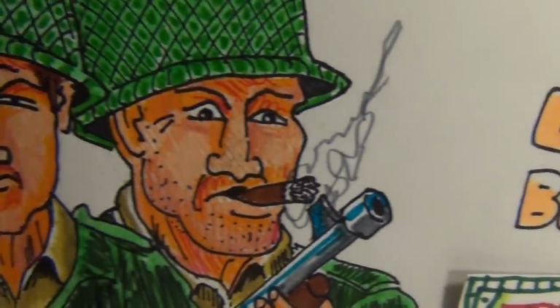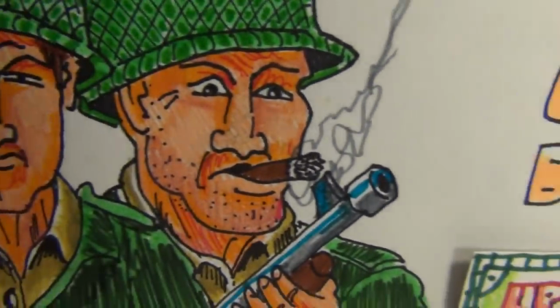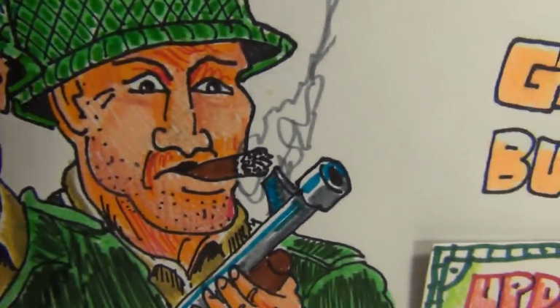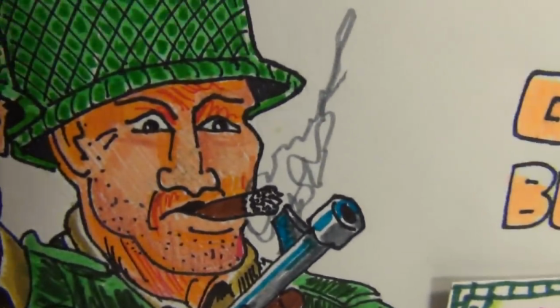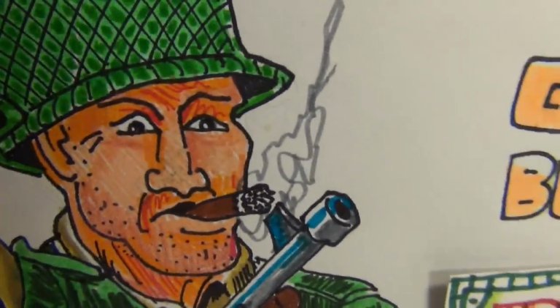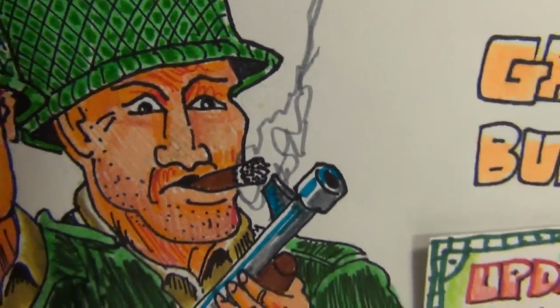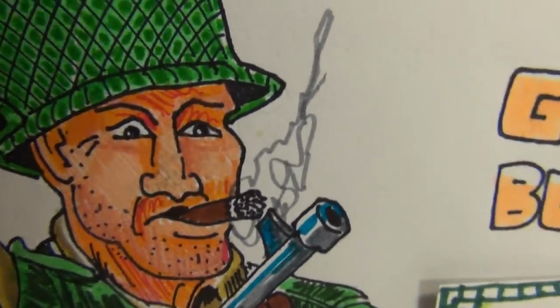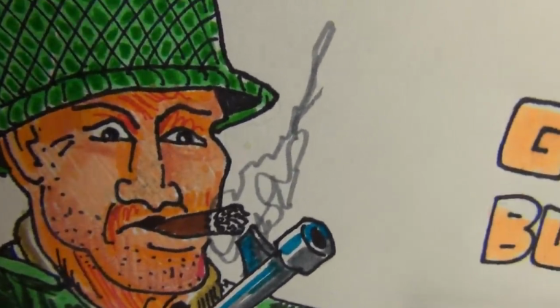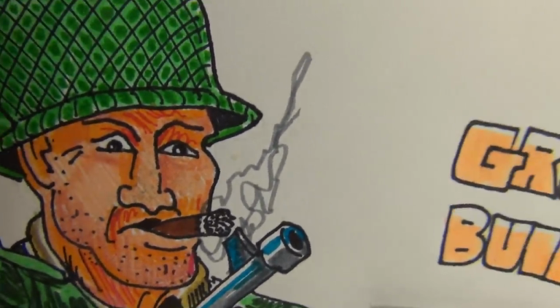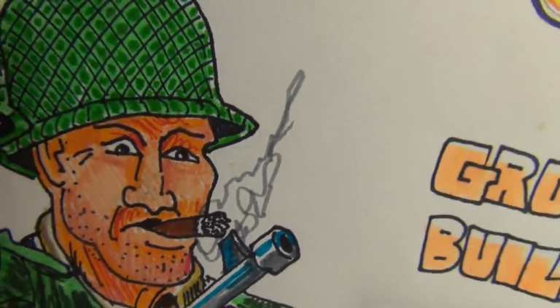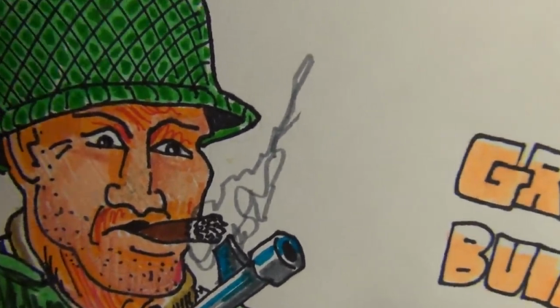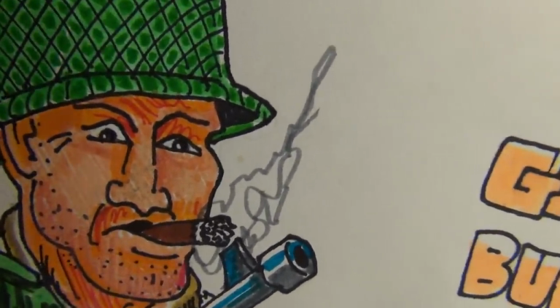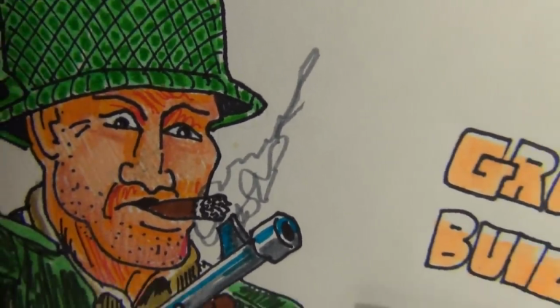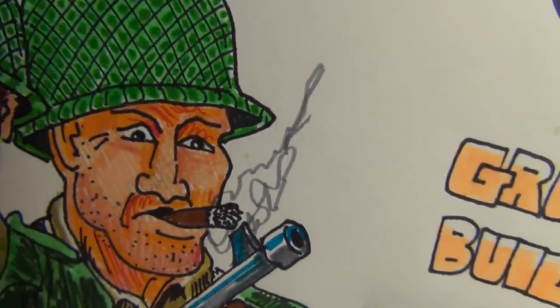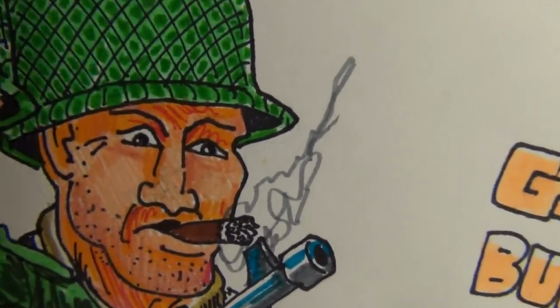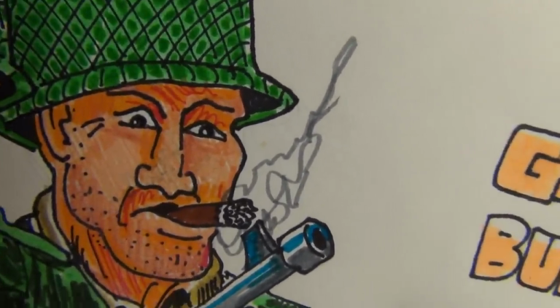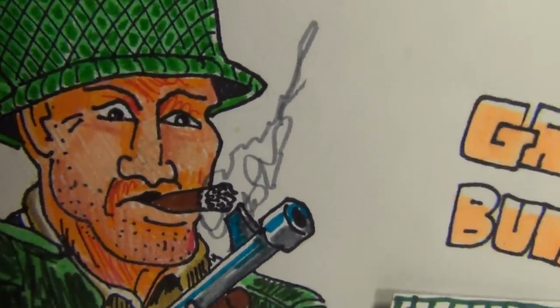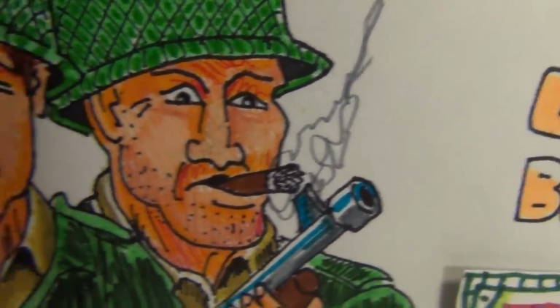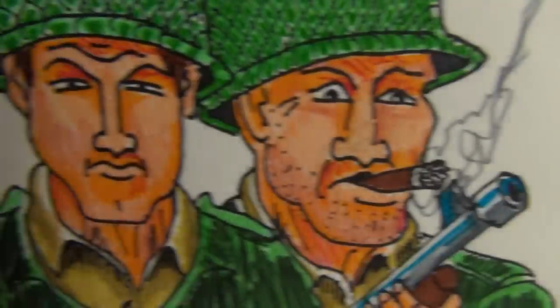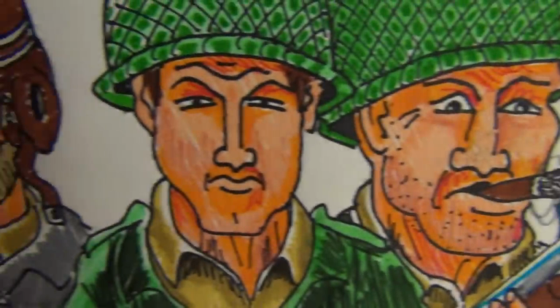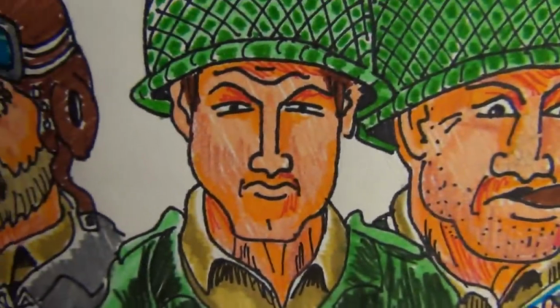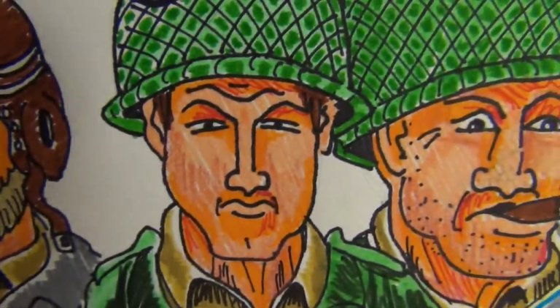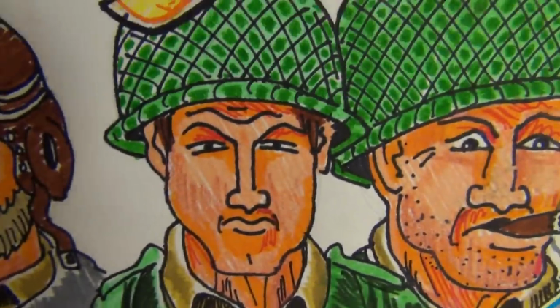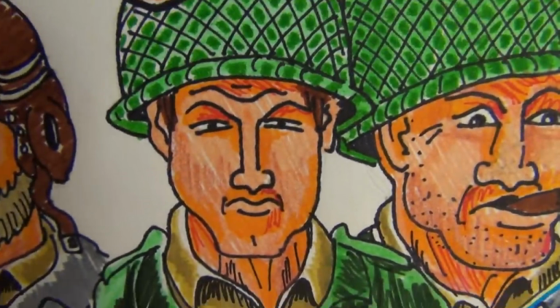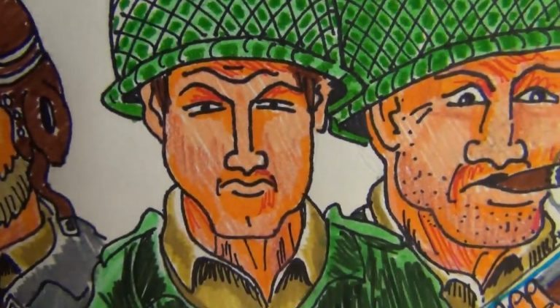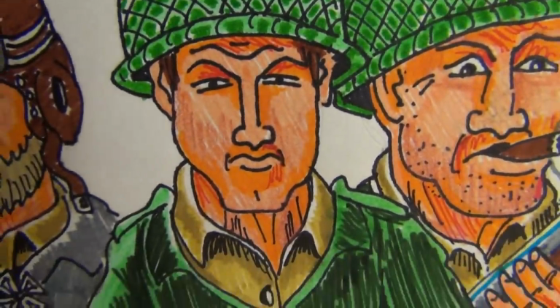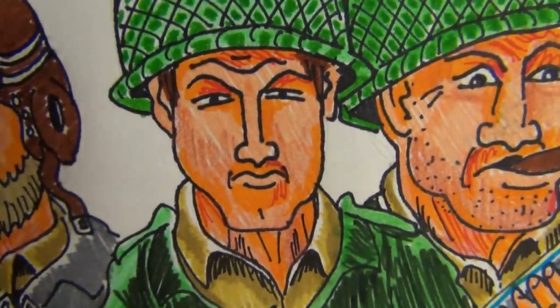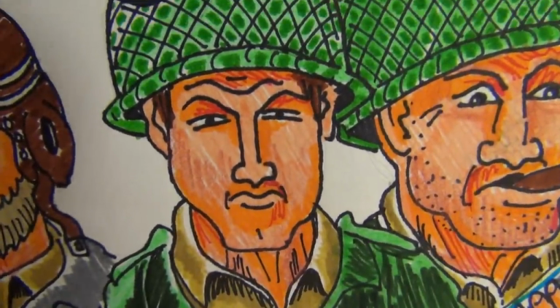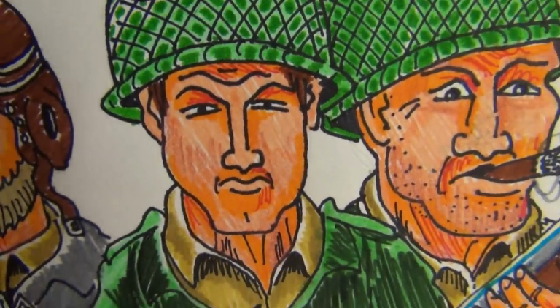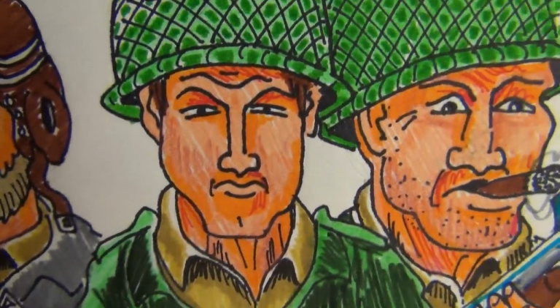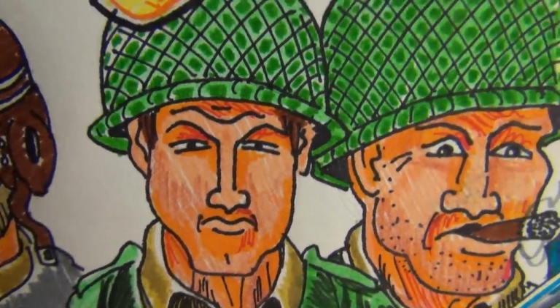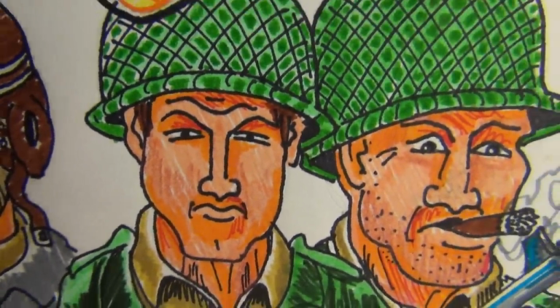You got Oddball. He's a nut. He's a nut with three Shermans.